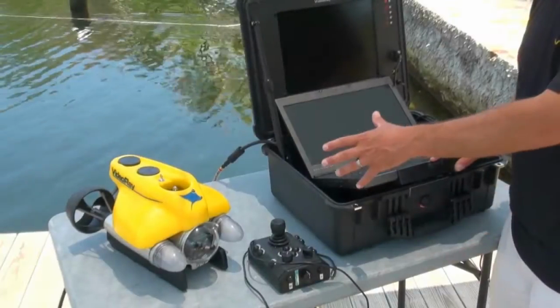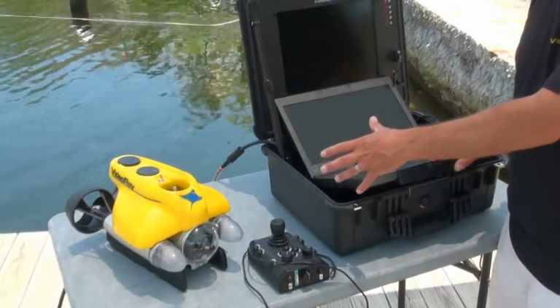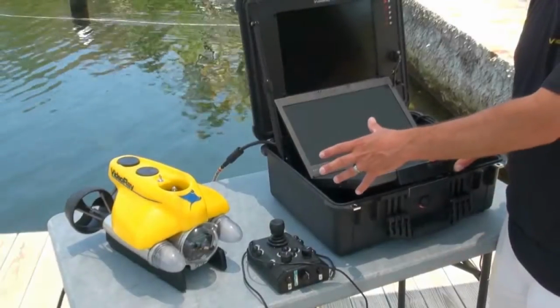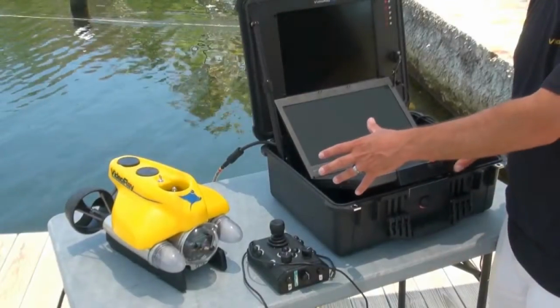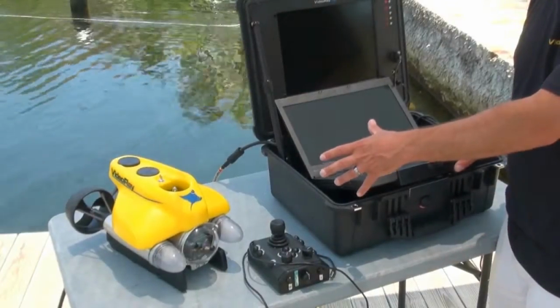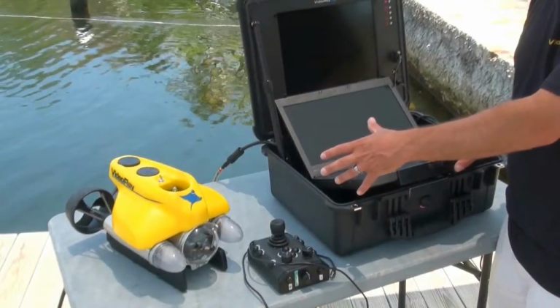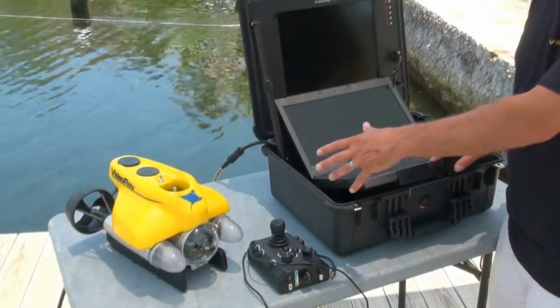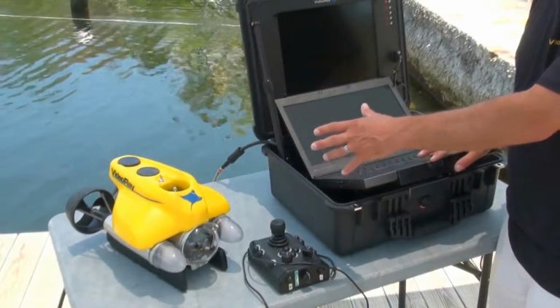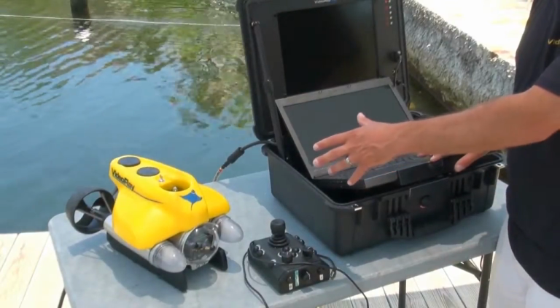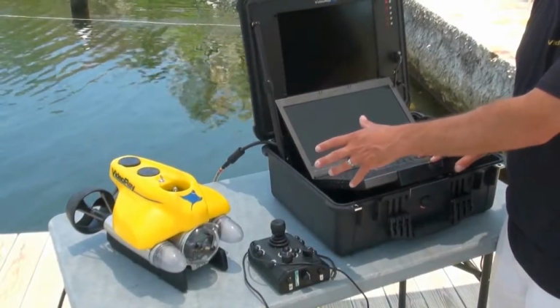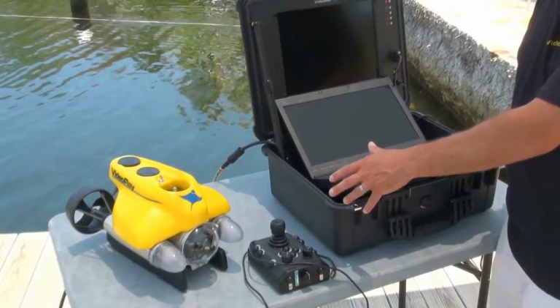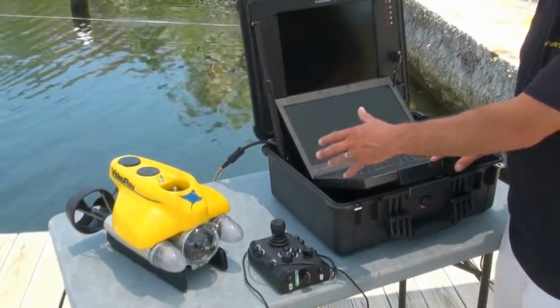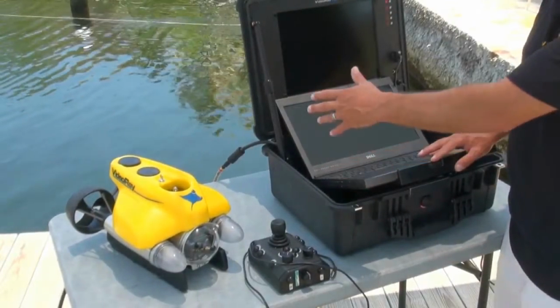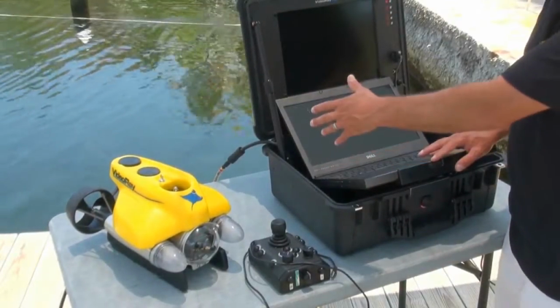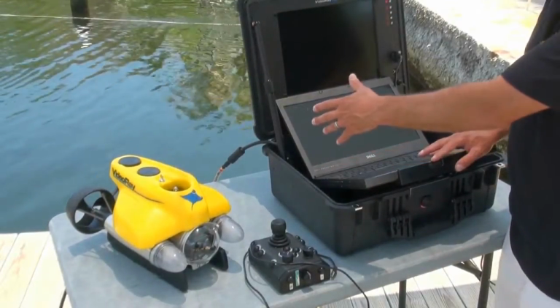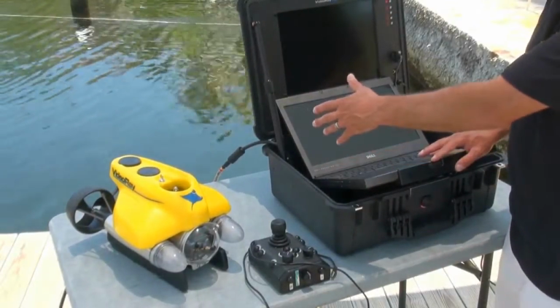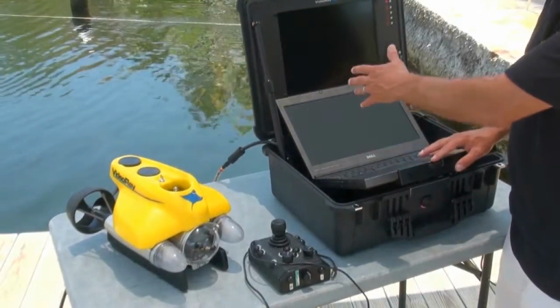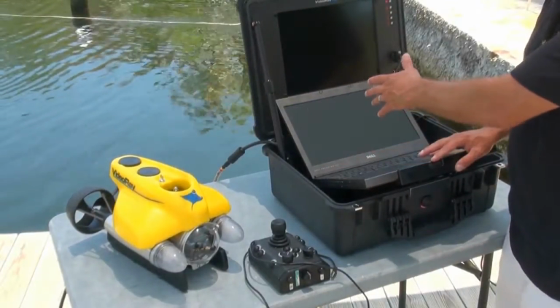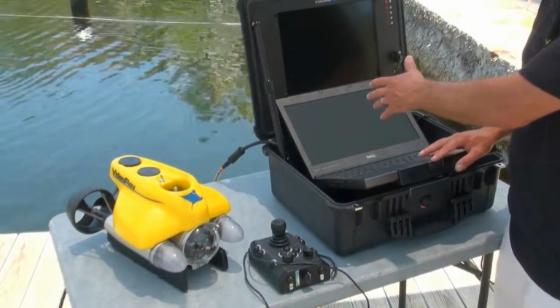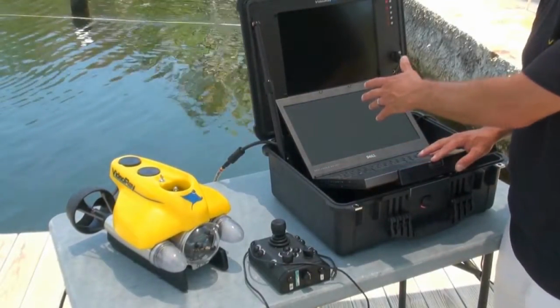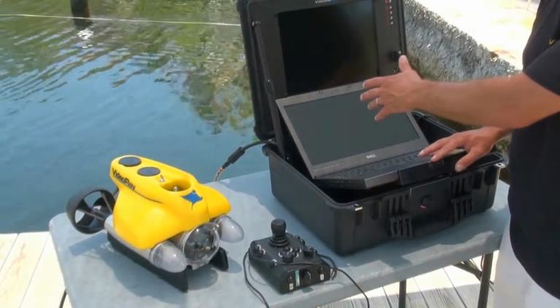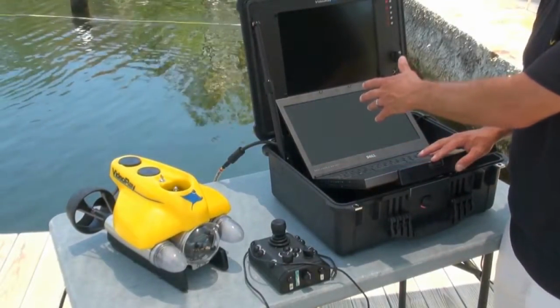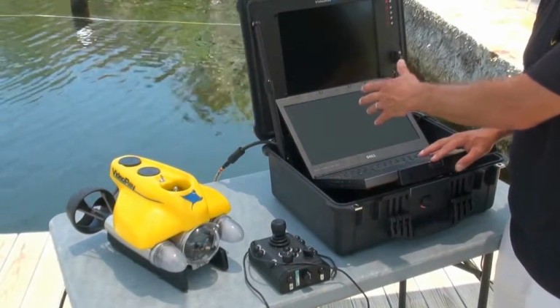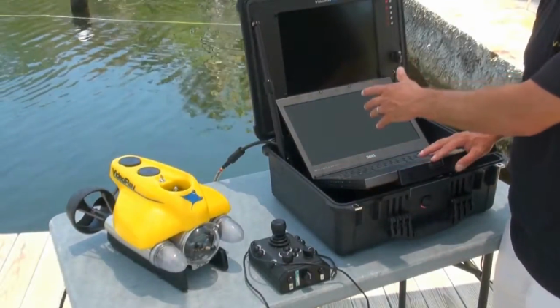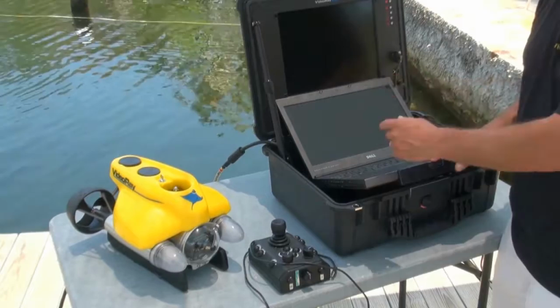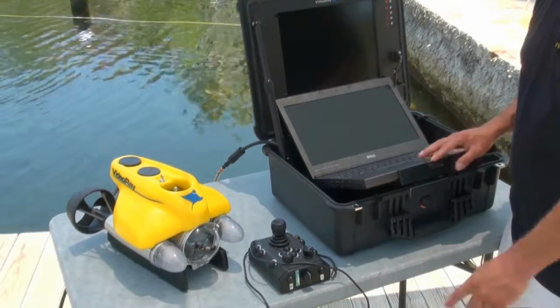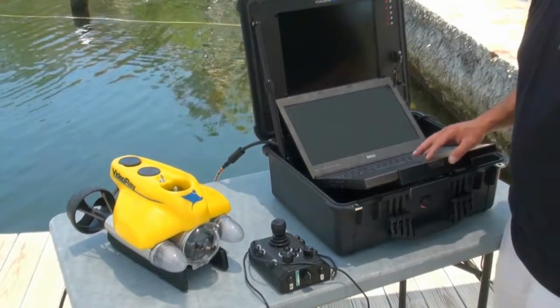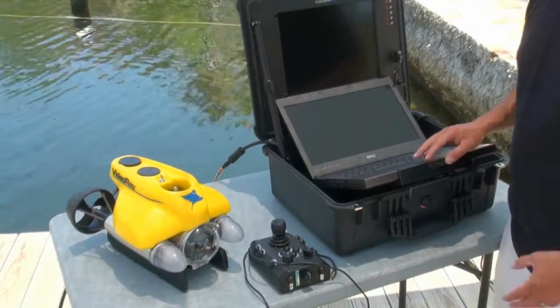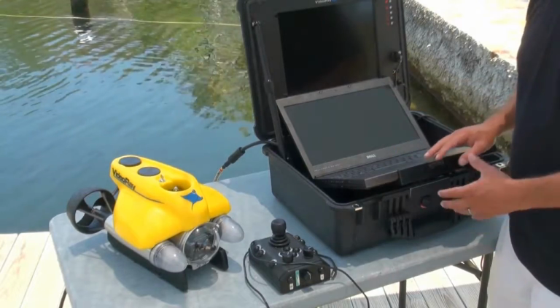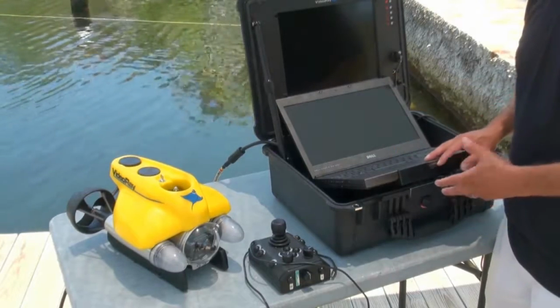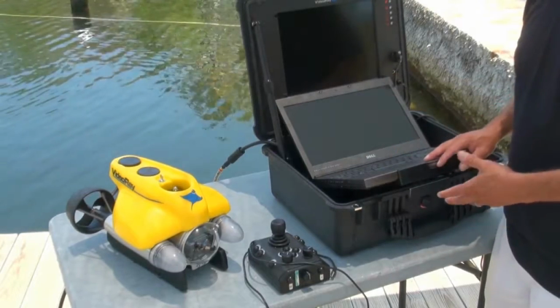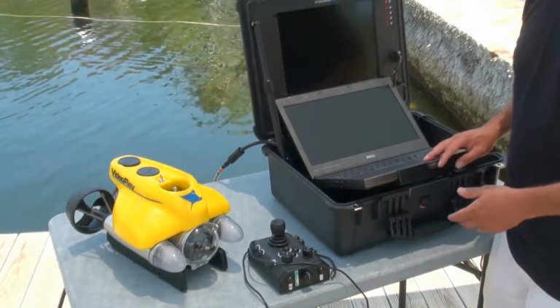Now that our ROV is connected to the umbilical, and the umbilical is connected to the control panel, we're ready to fire it up.